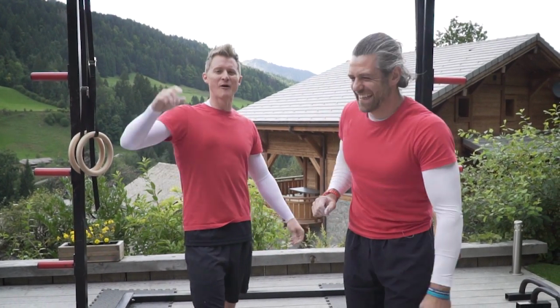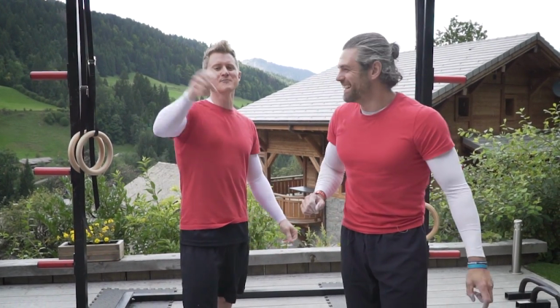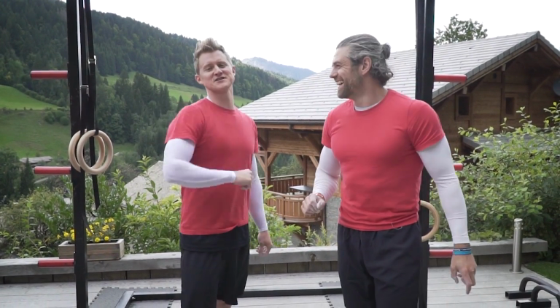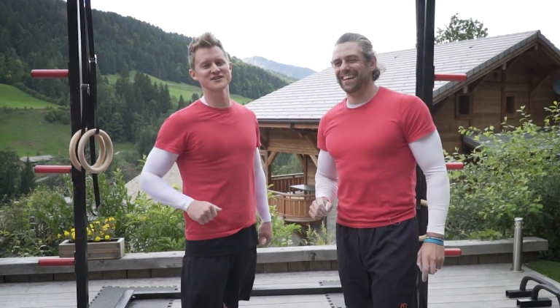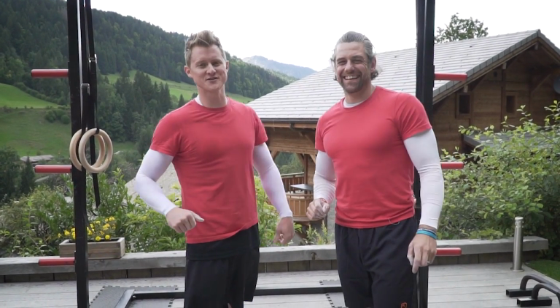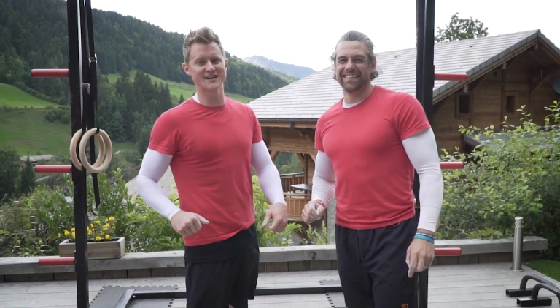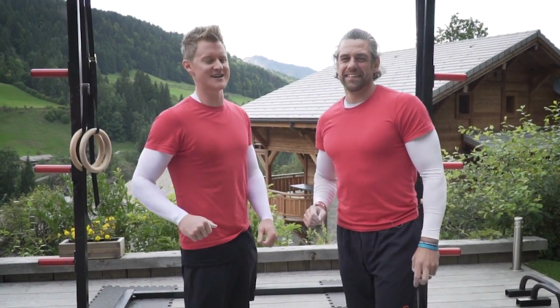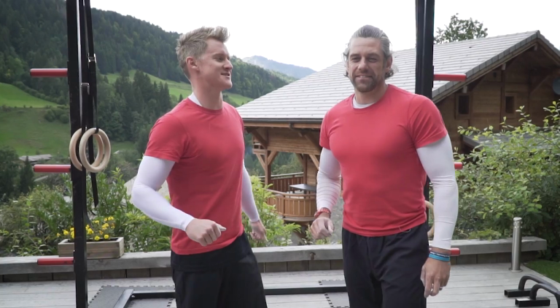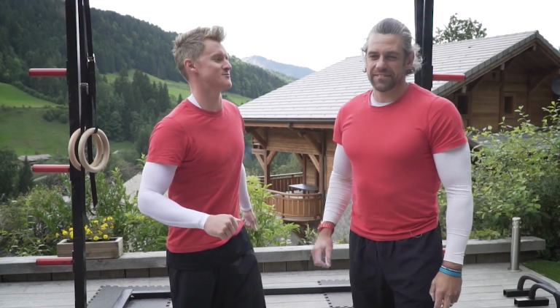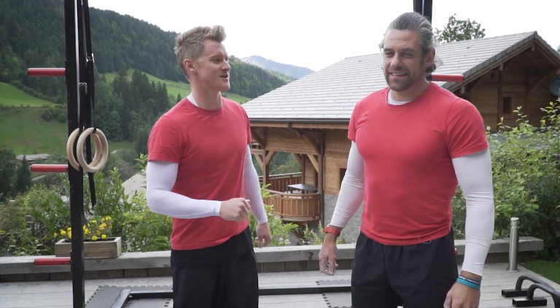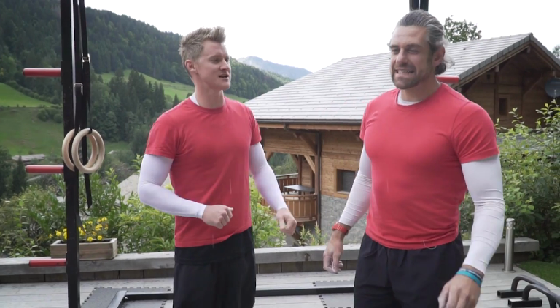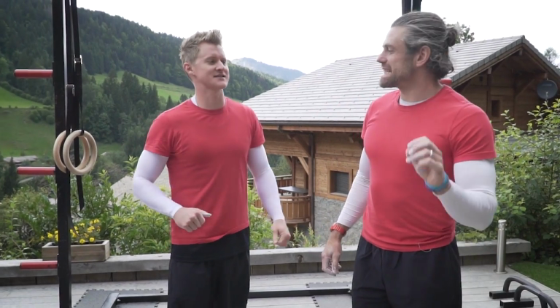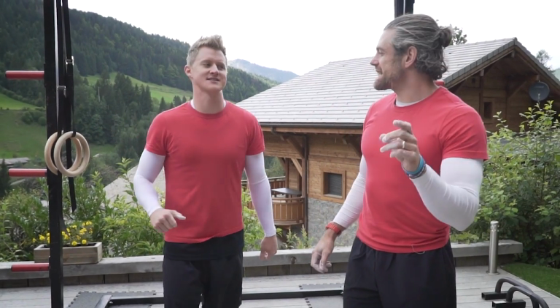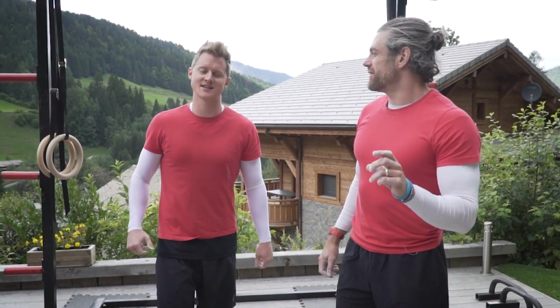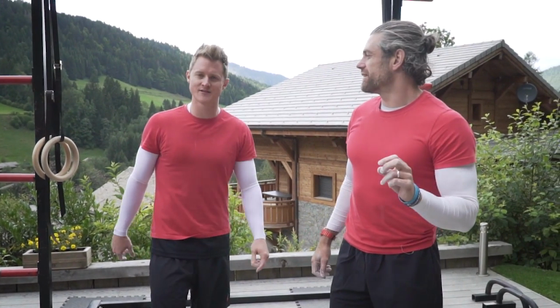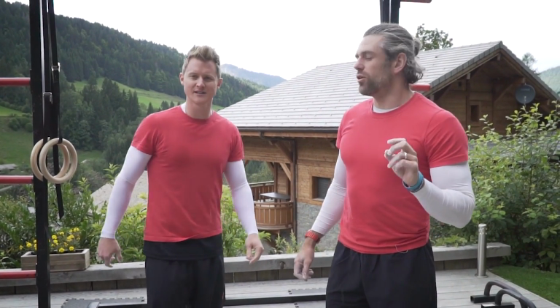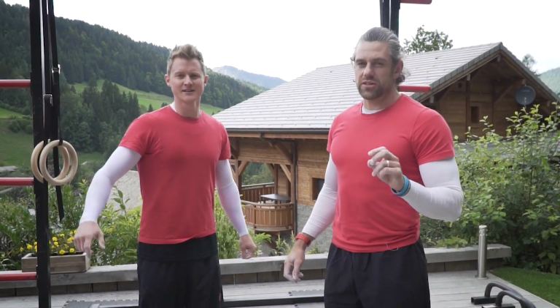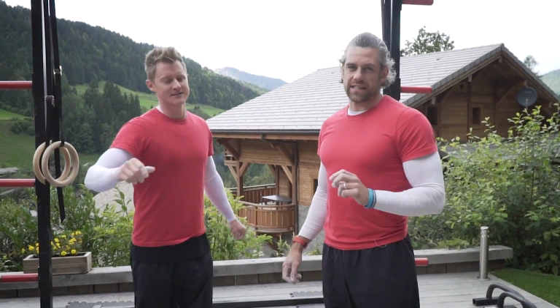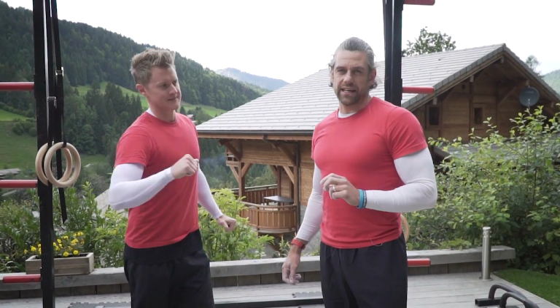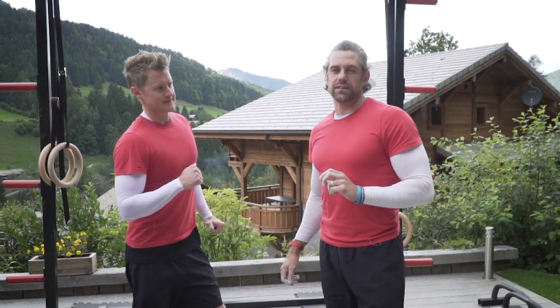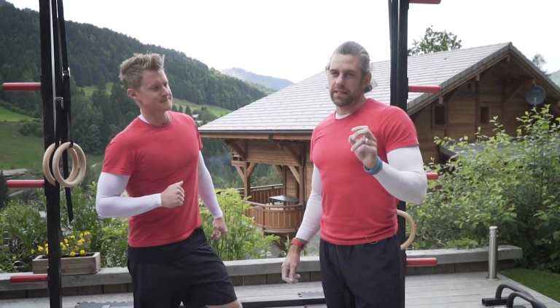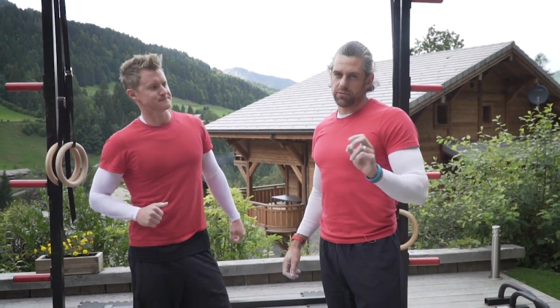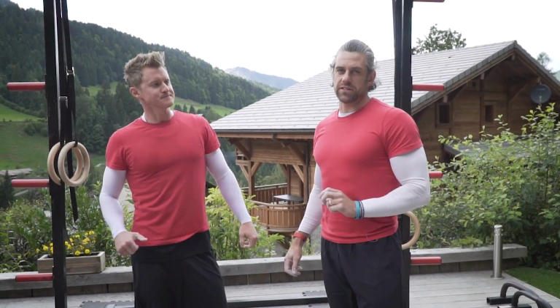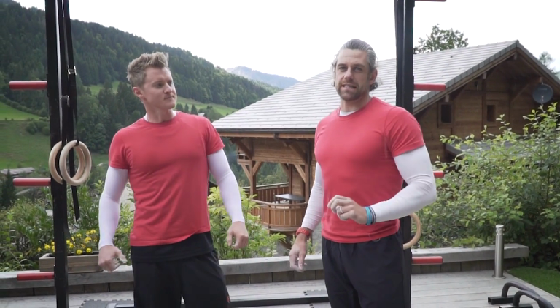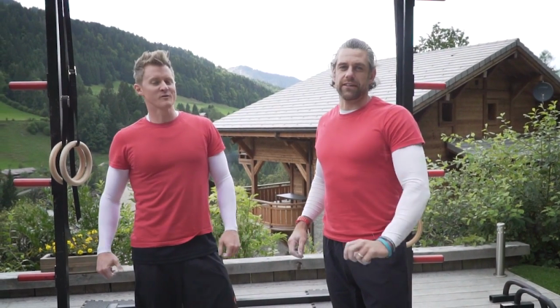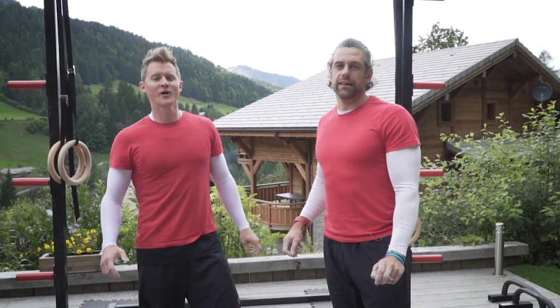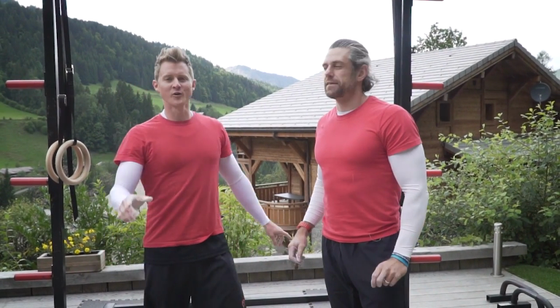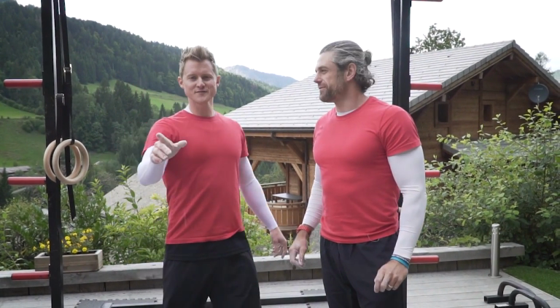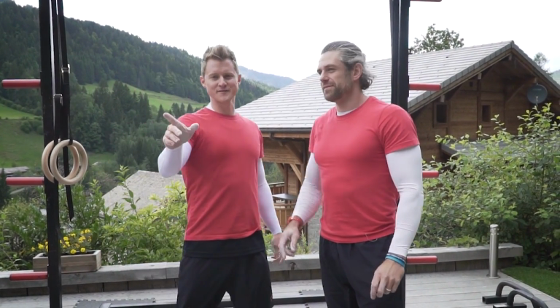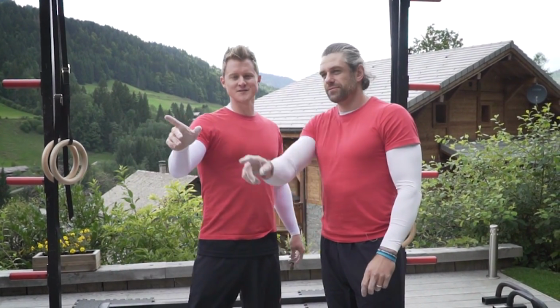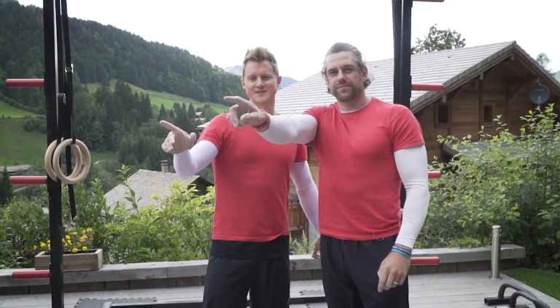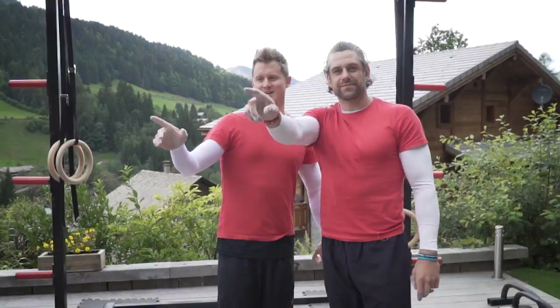Welcome back to Challenge Tuesday. It is number 67. Or 68 — depends if we've done 67. We've got an audience for the first time today.